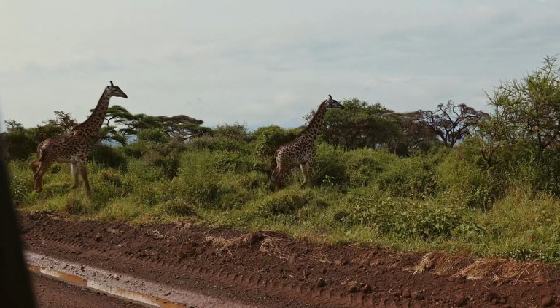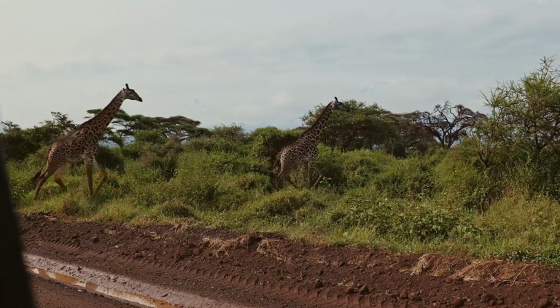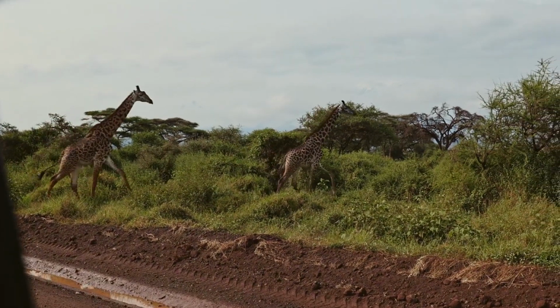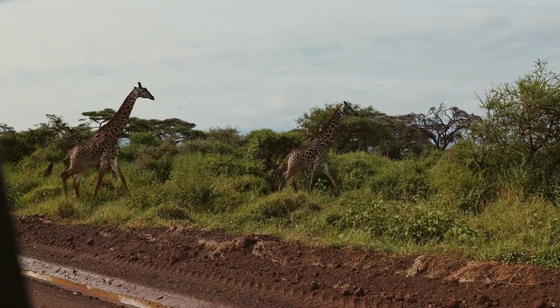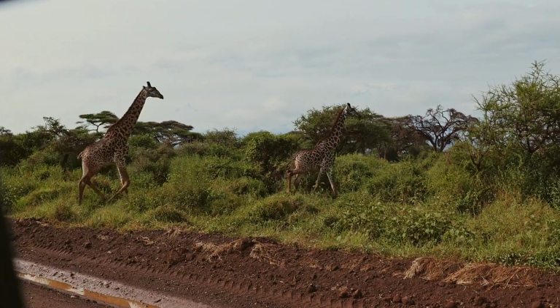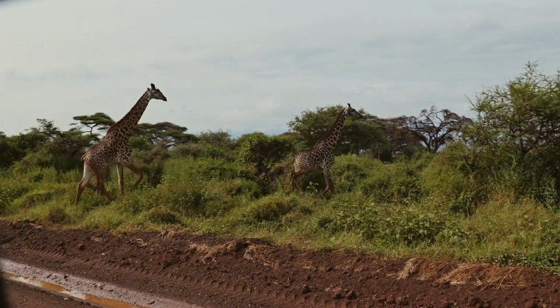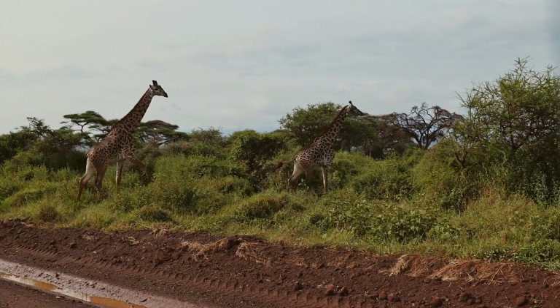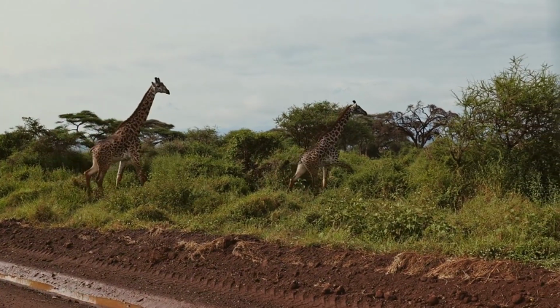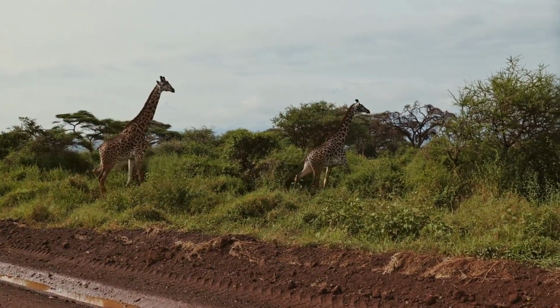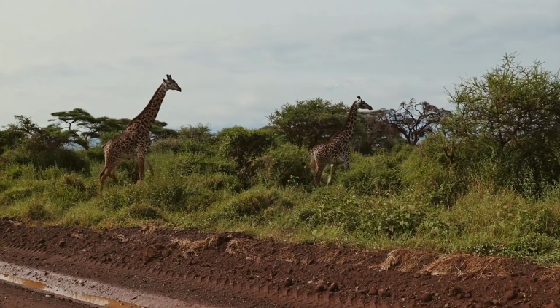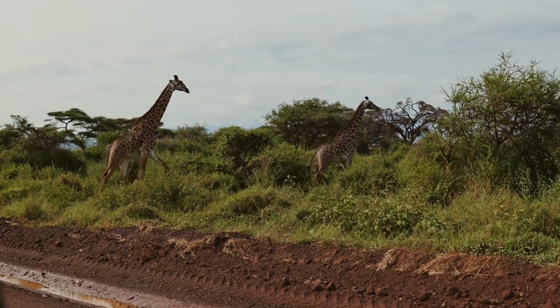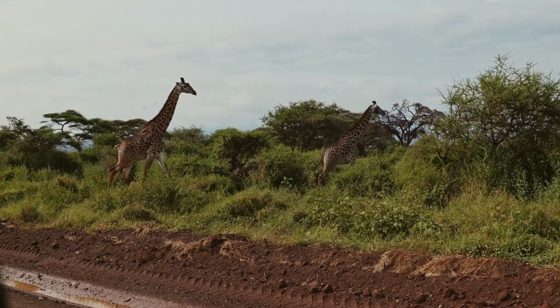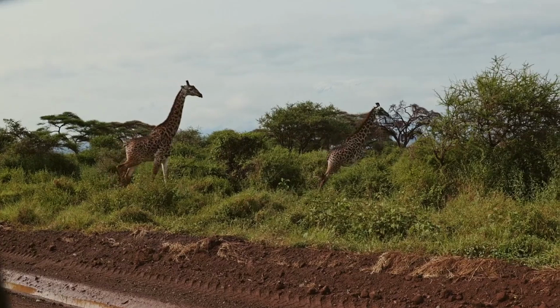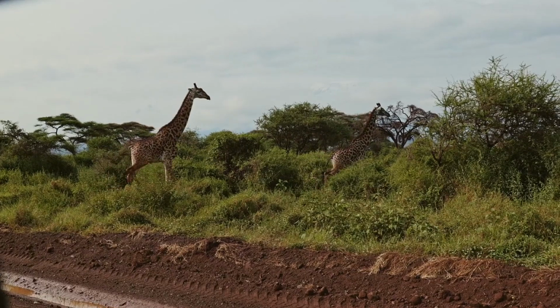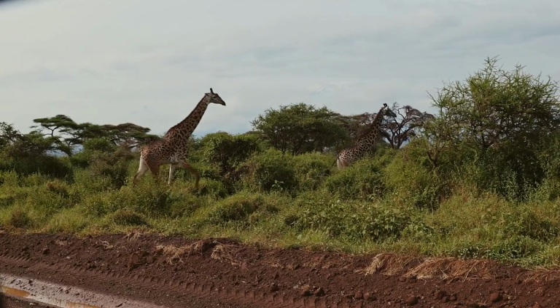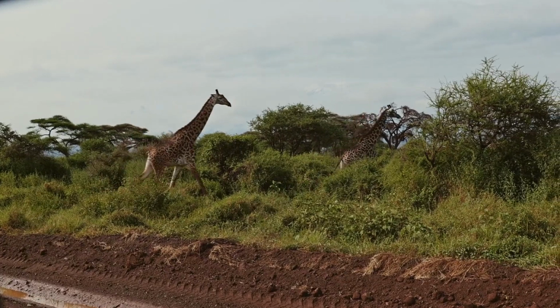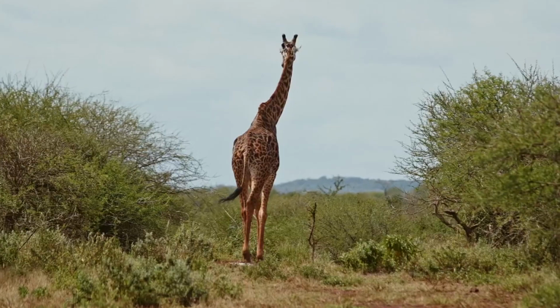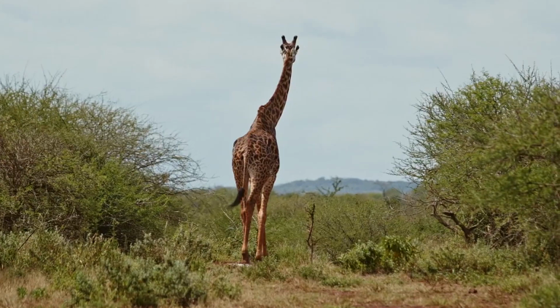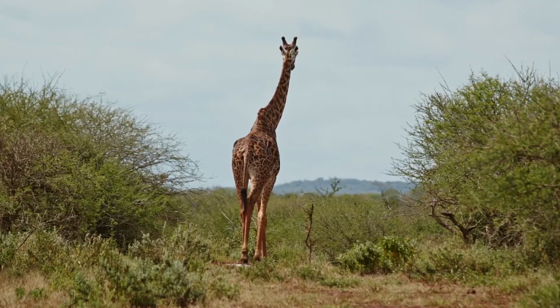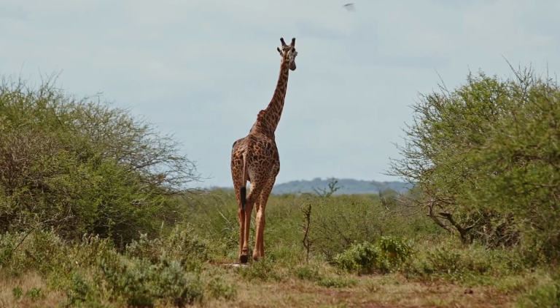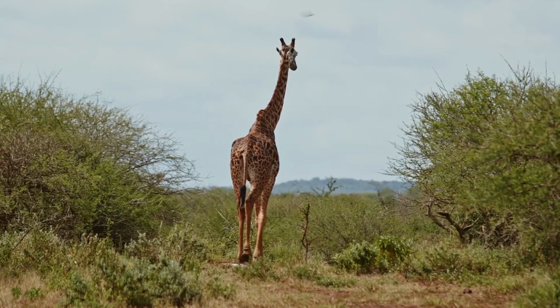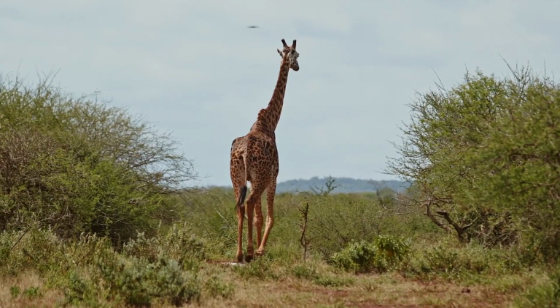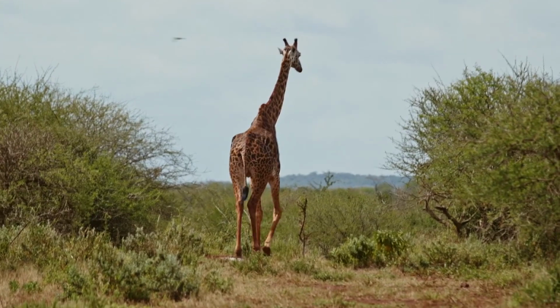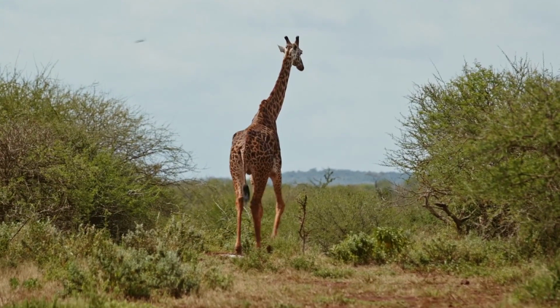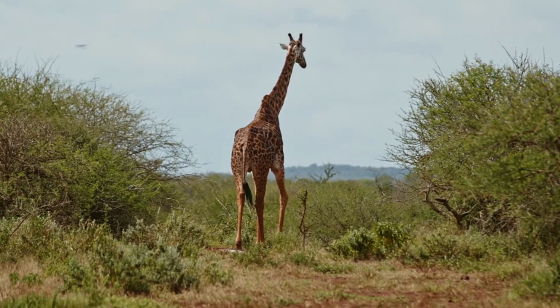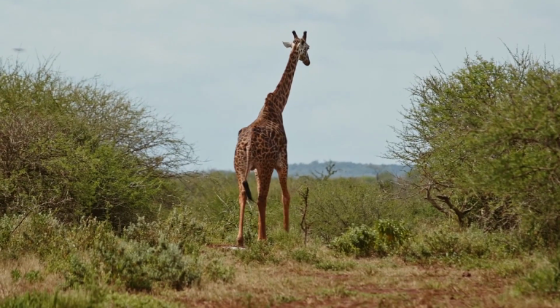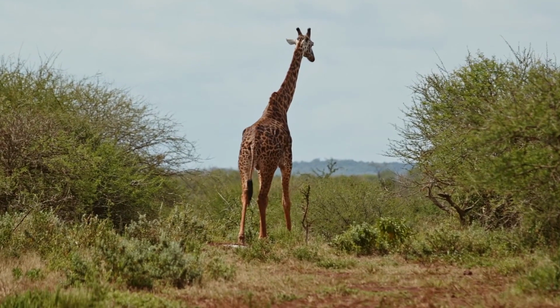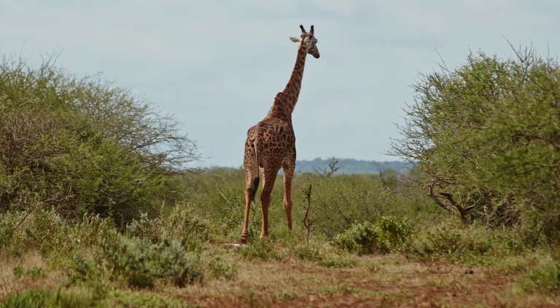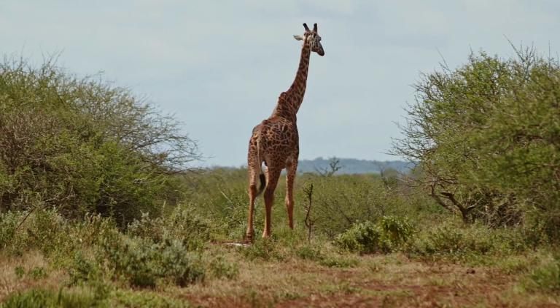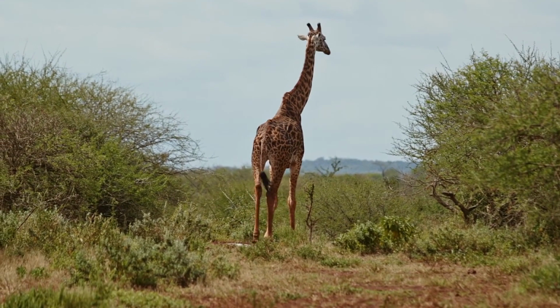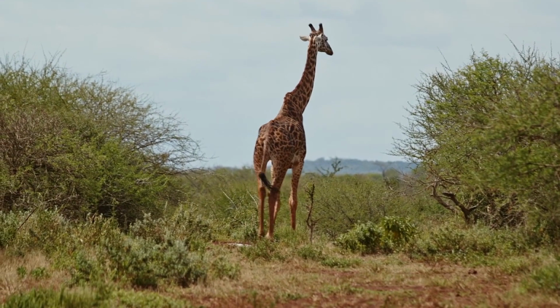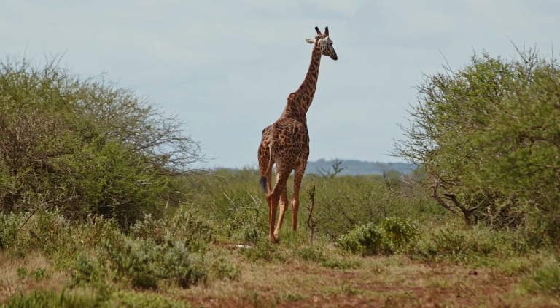The road to the reserve is smooth and tarmacked, and once you get to Maasai Mara, there are a number of entry gates.